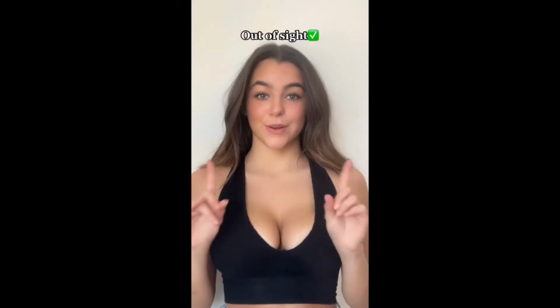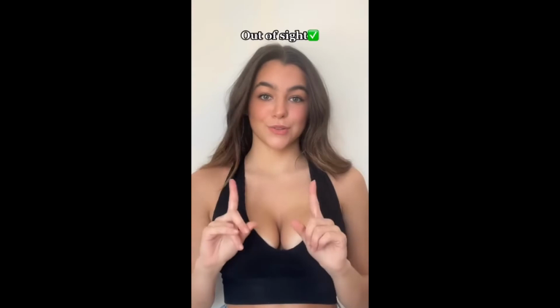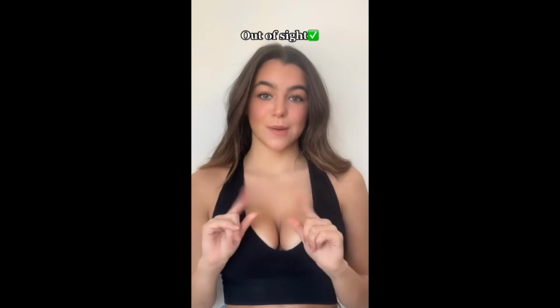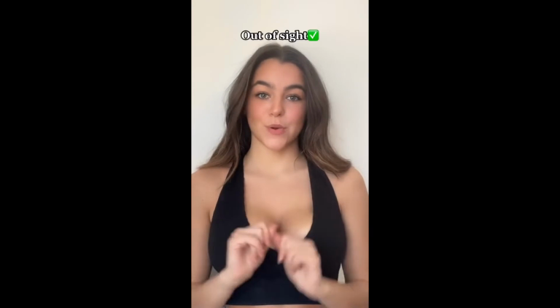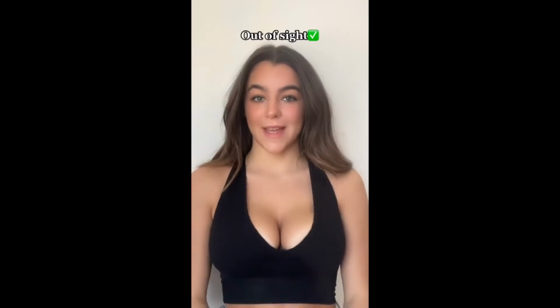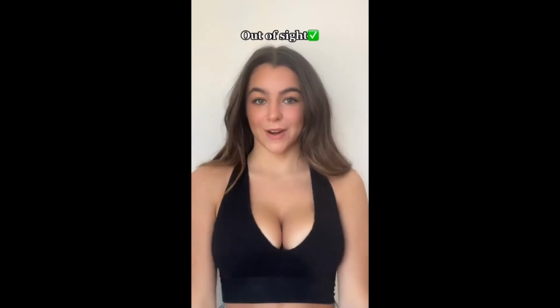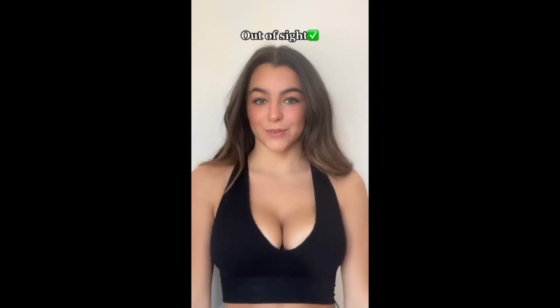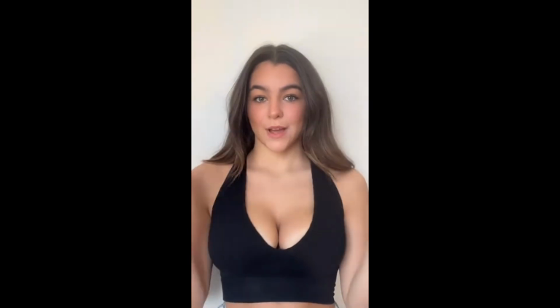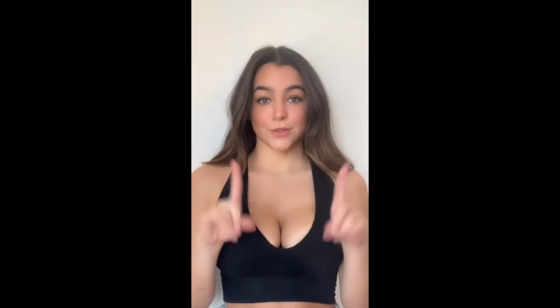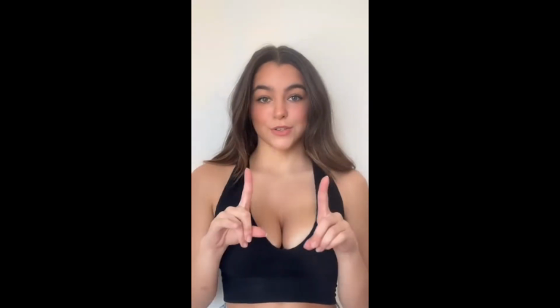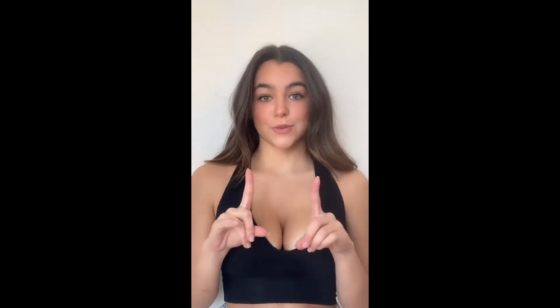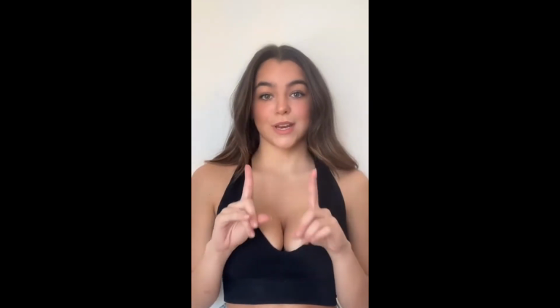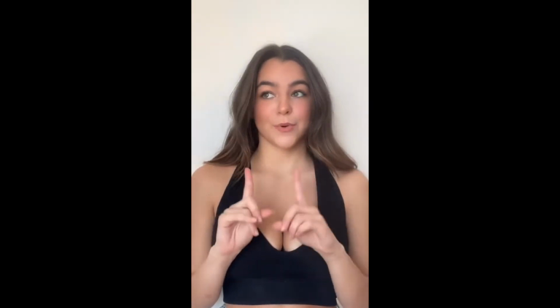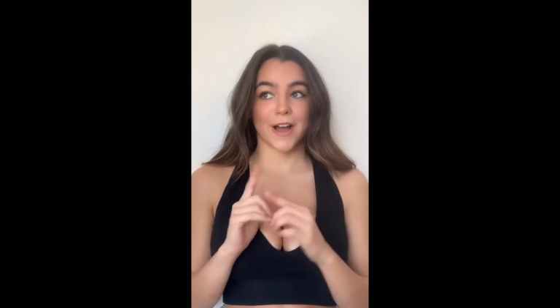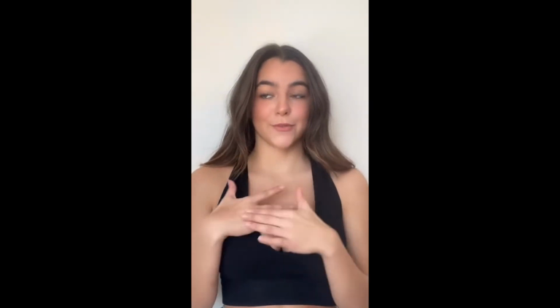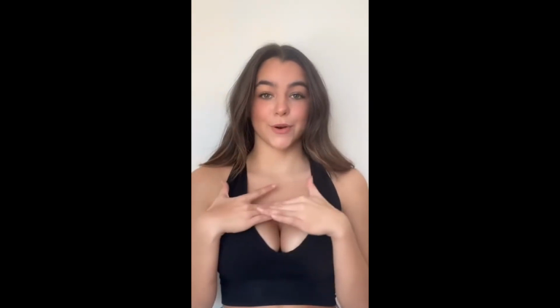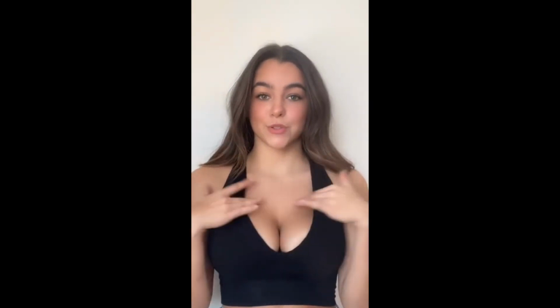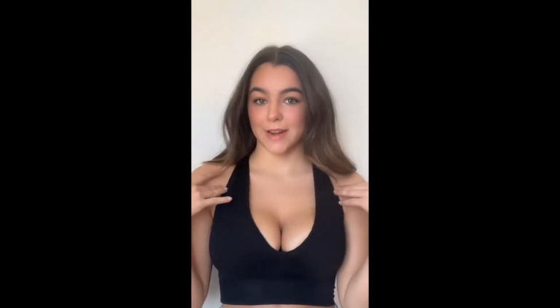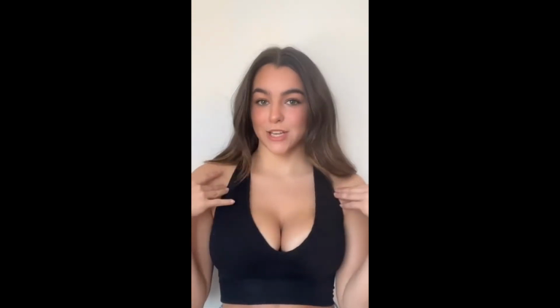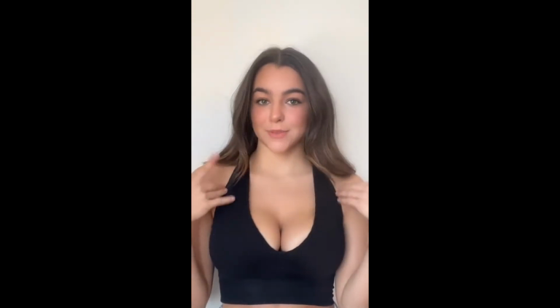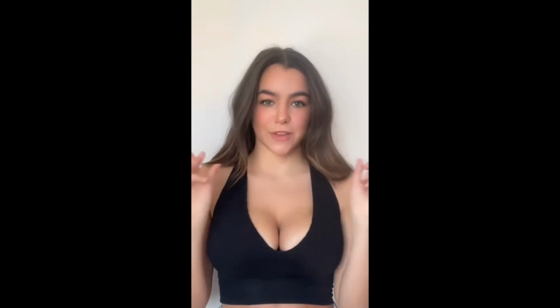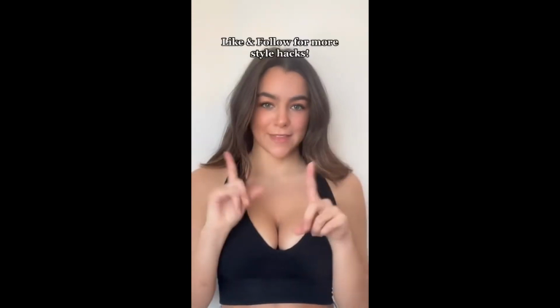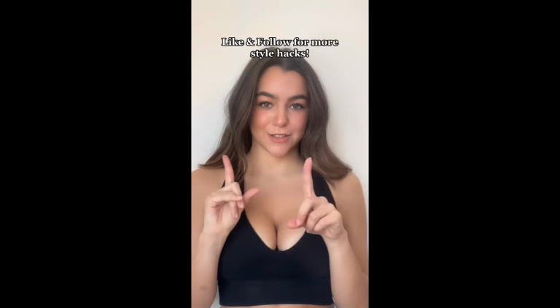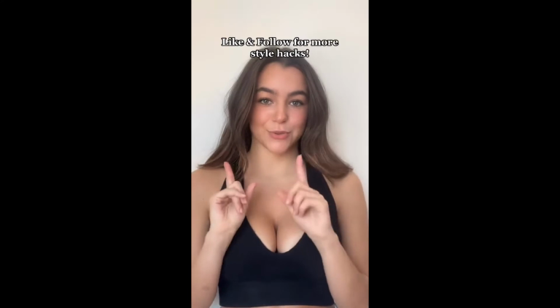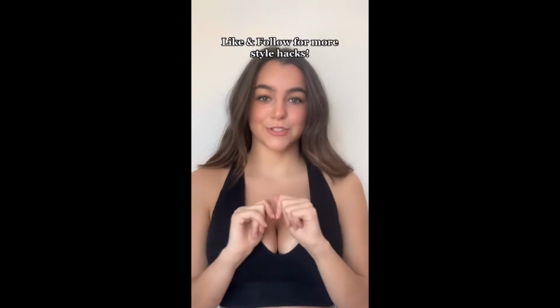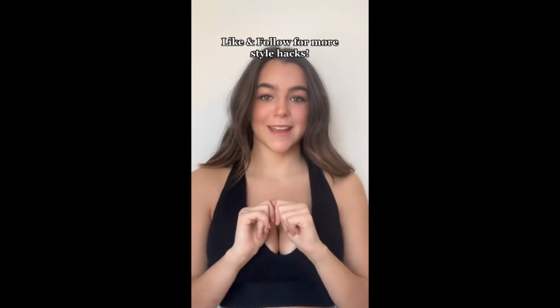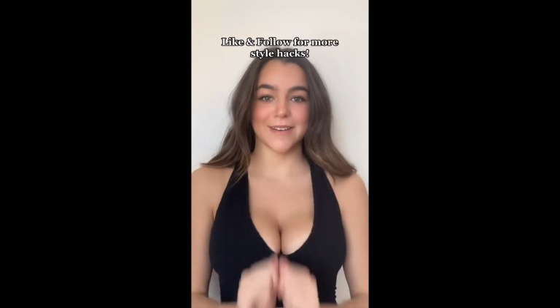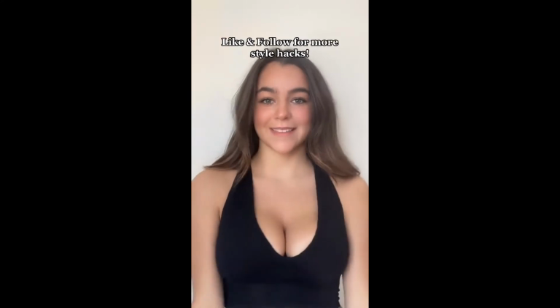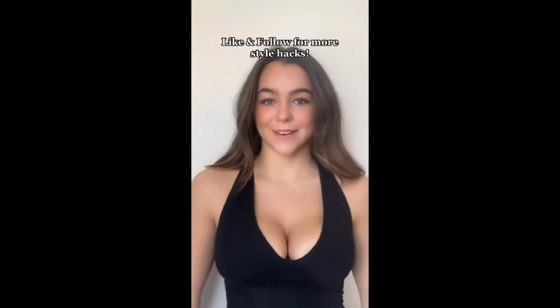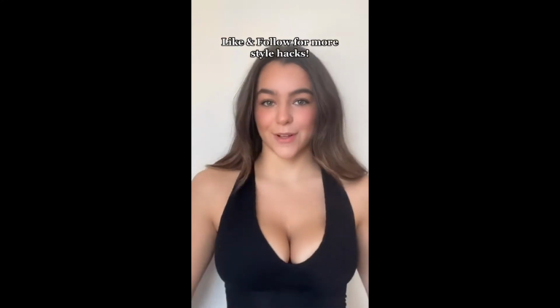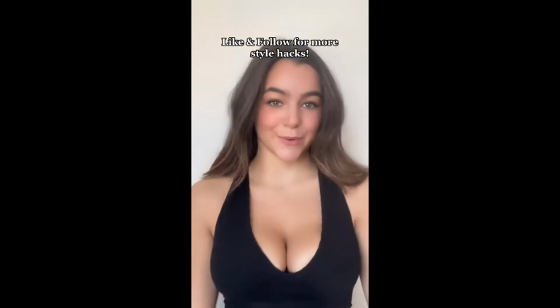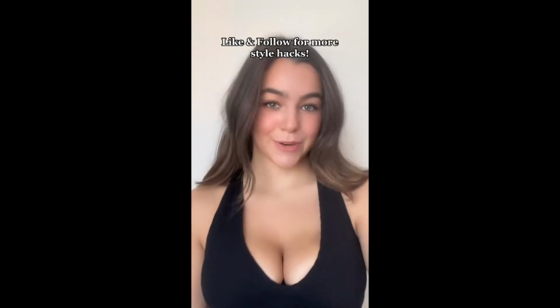I also just posted a bra hack for square neck tops, so if you have that issue go check that out, and like and follow for more.